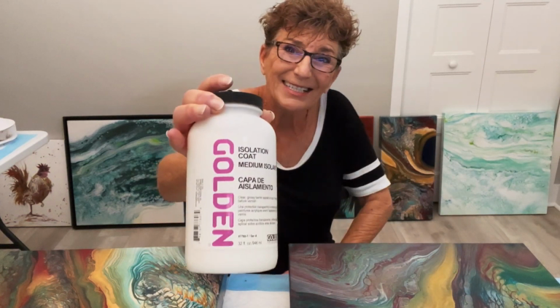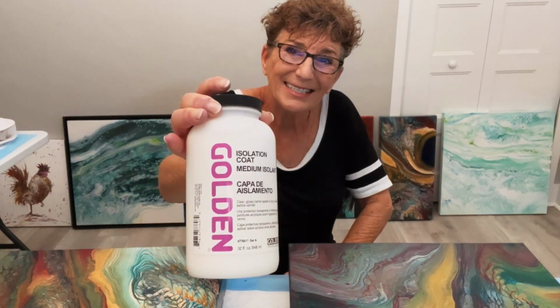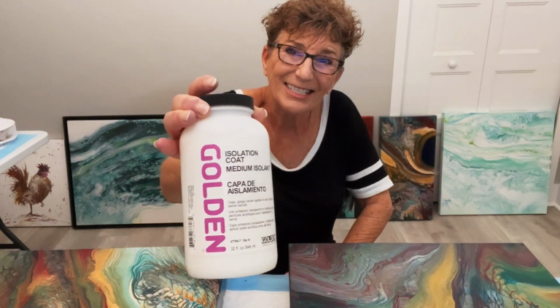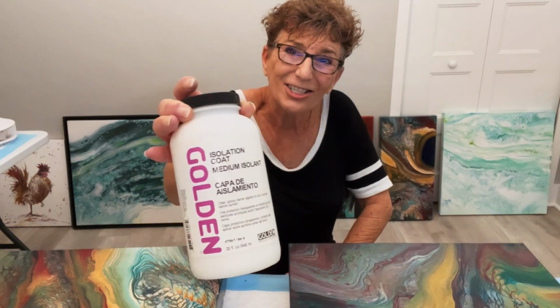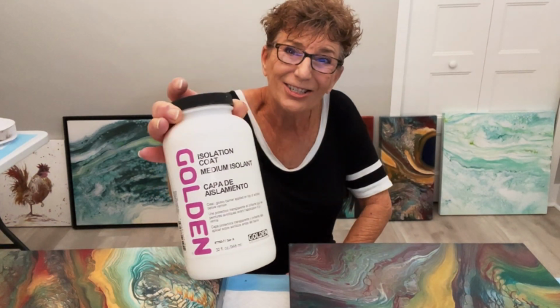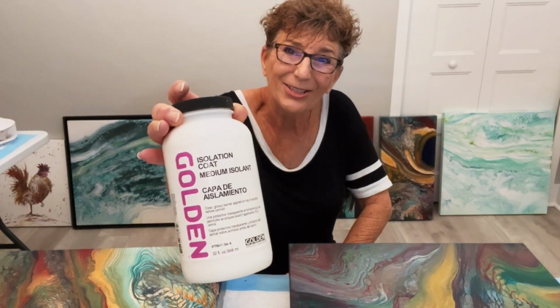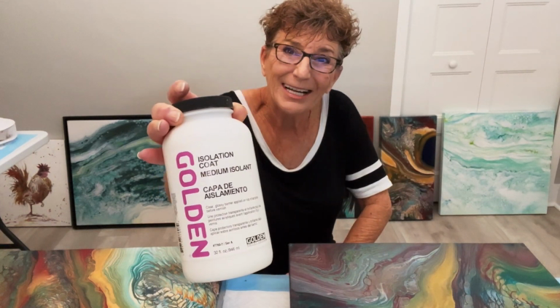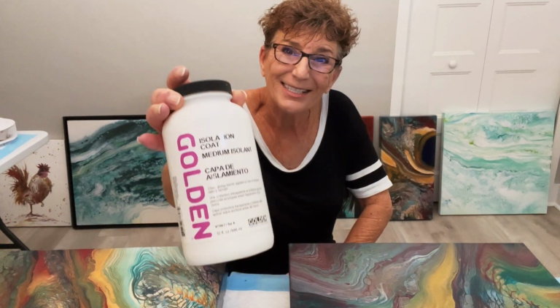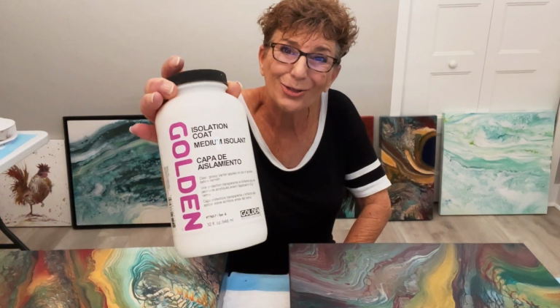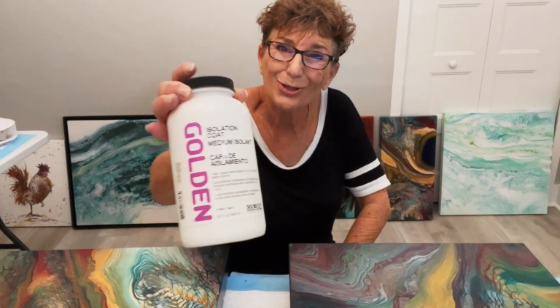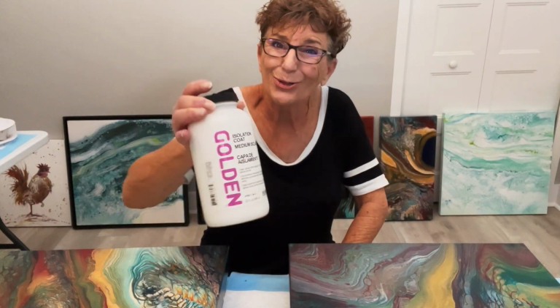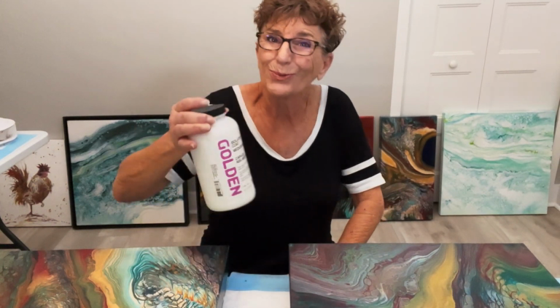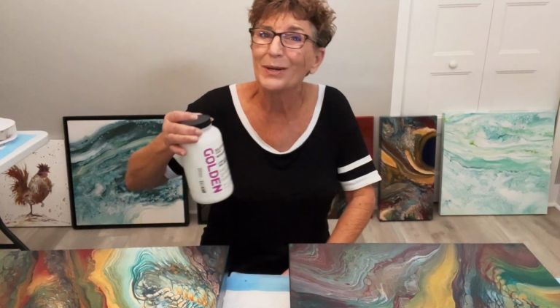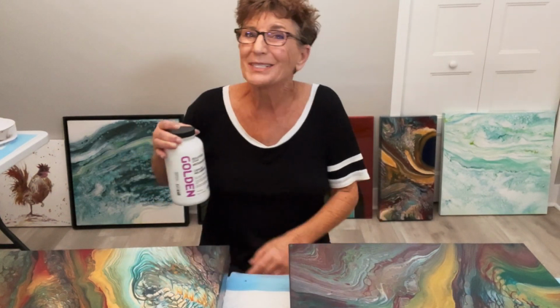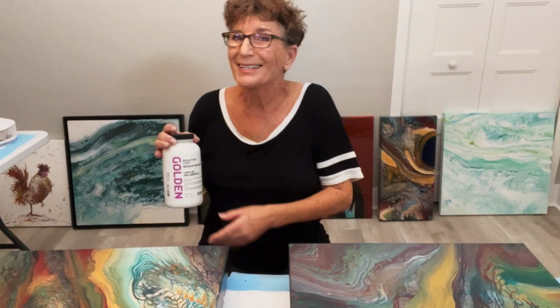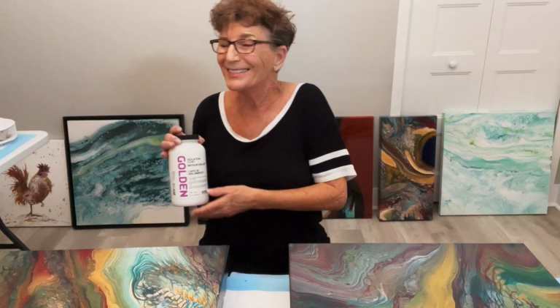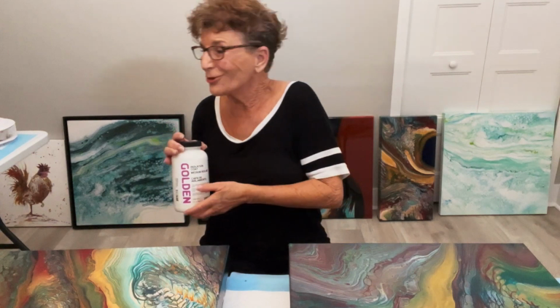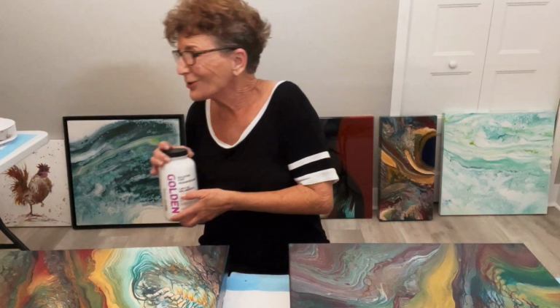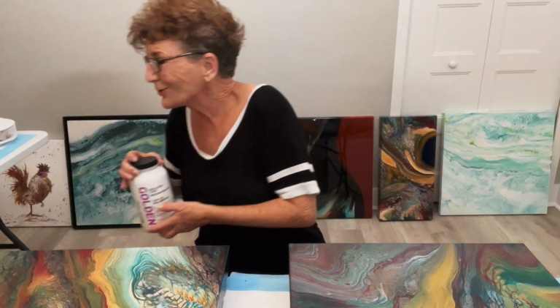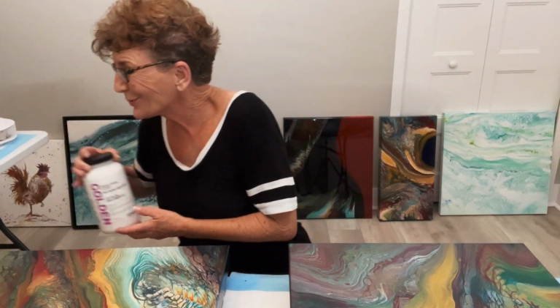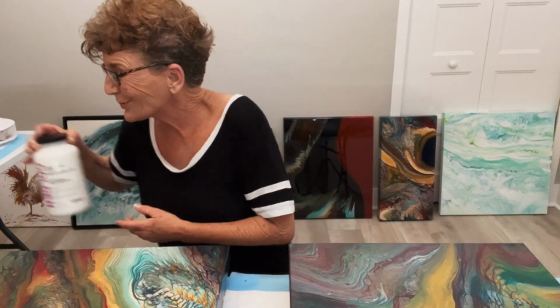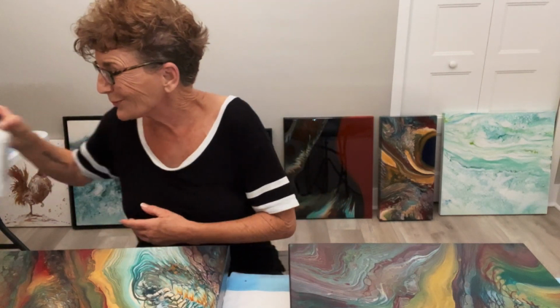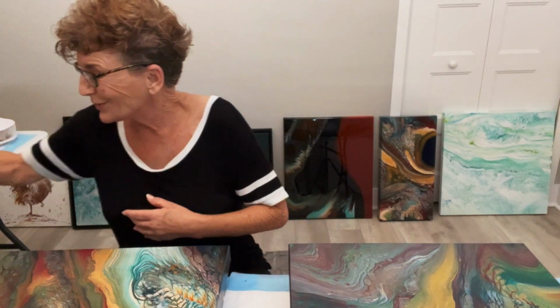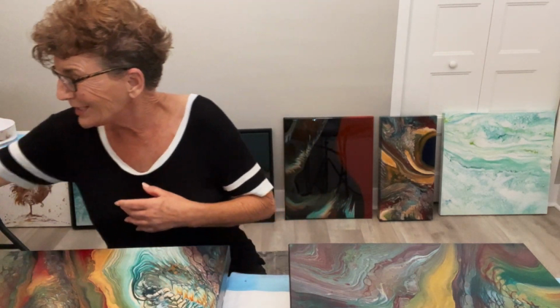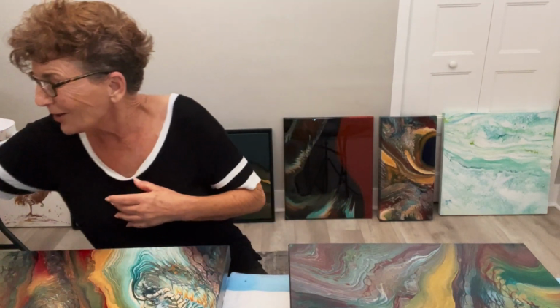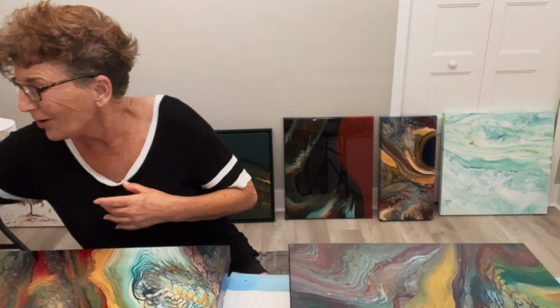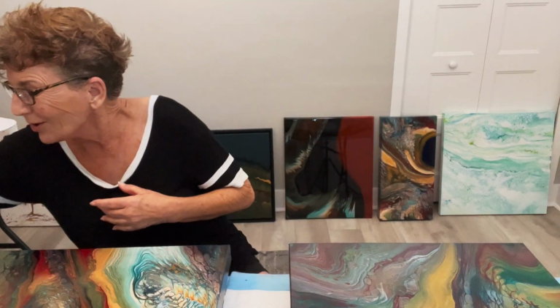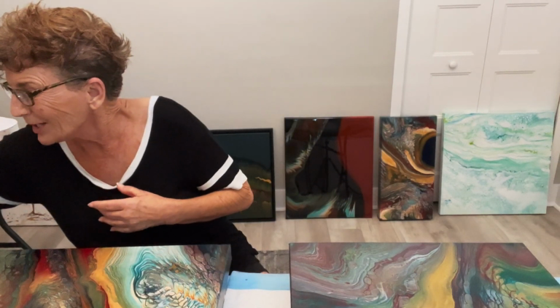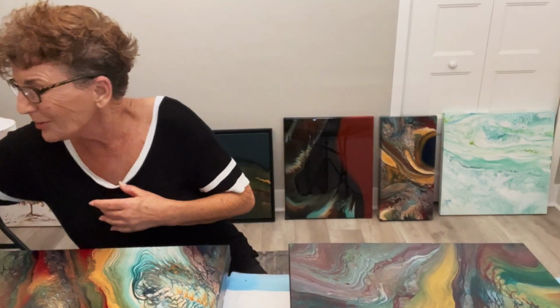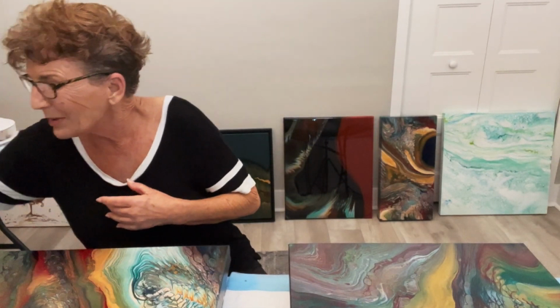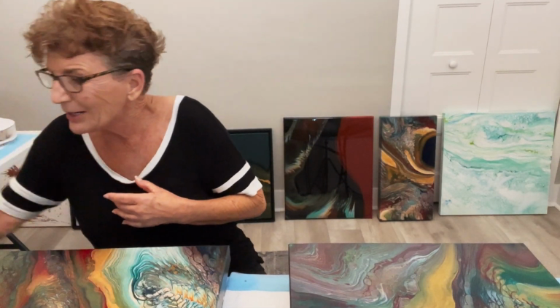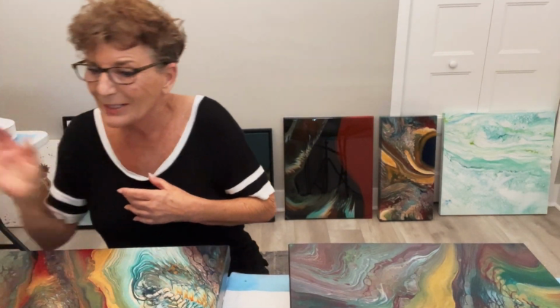Isolation coat, guys. Go to the Golden website. Go to the source. Read all about it.